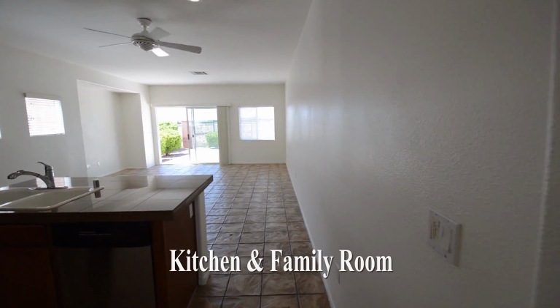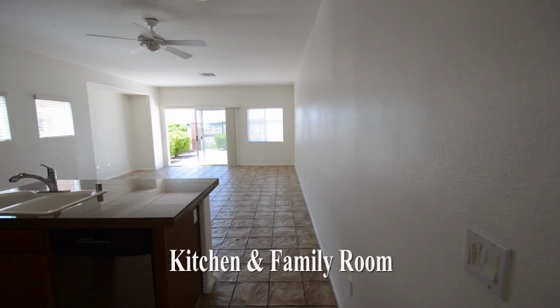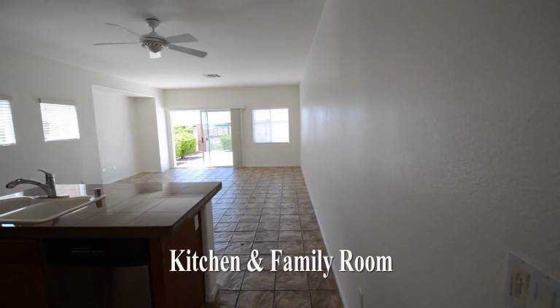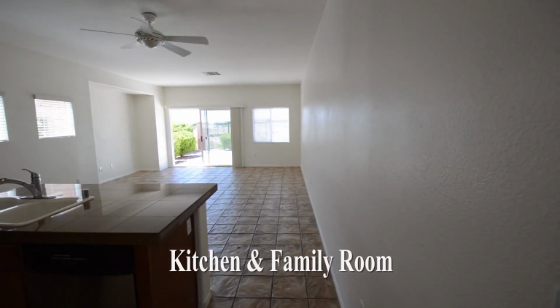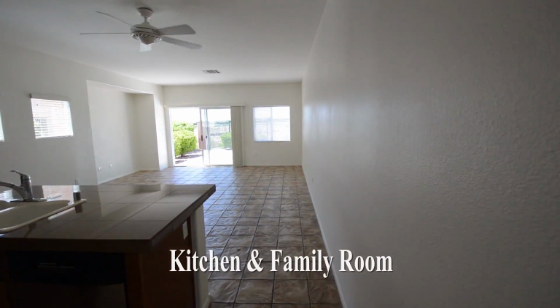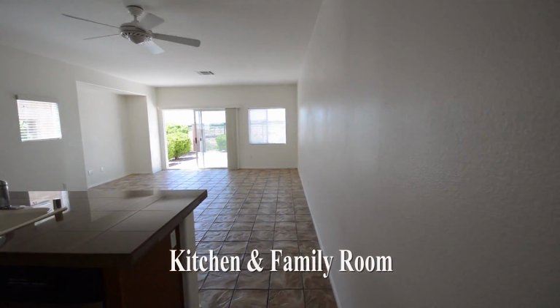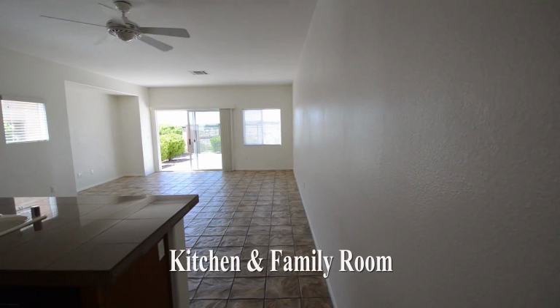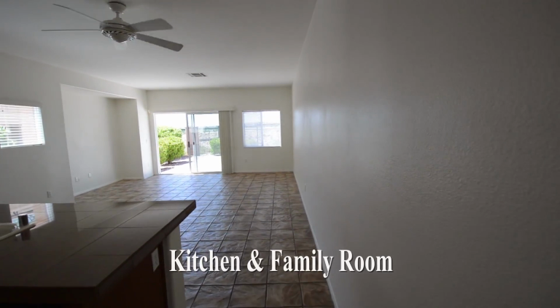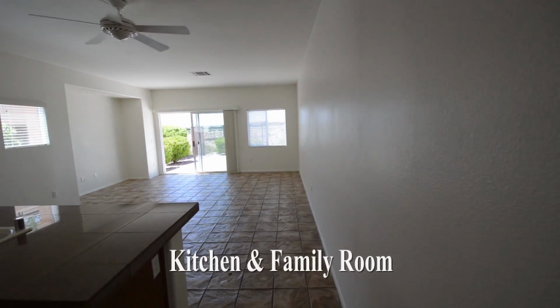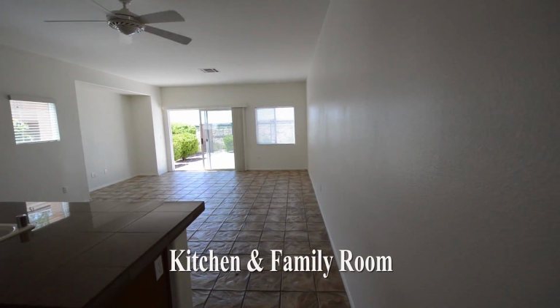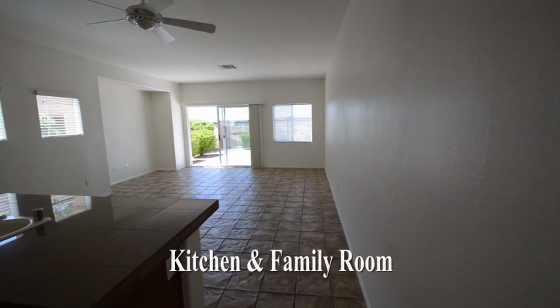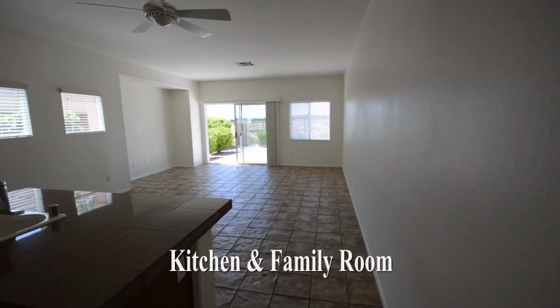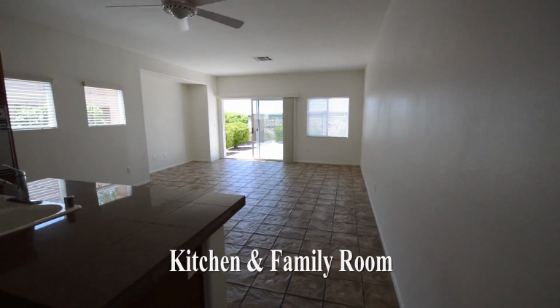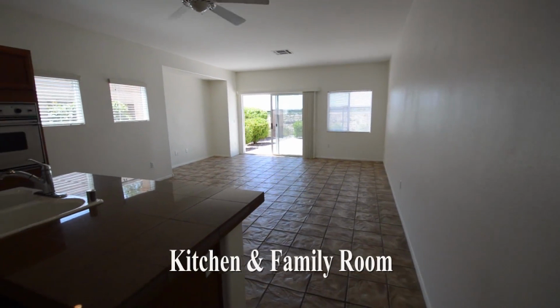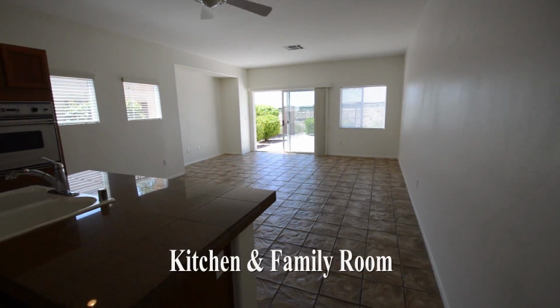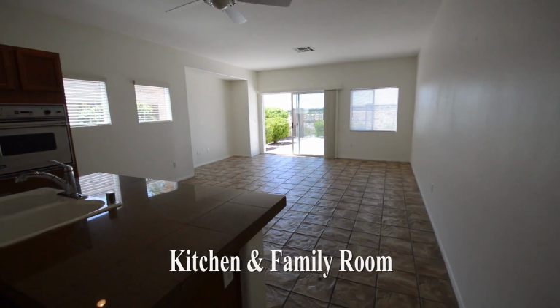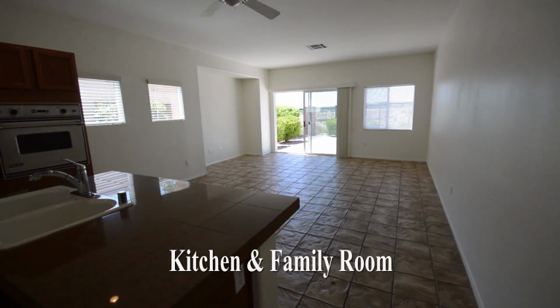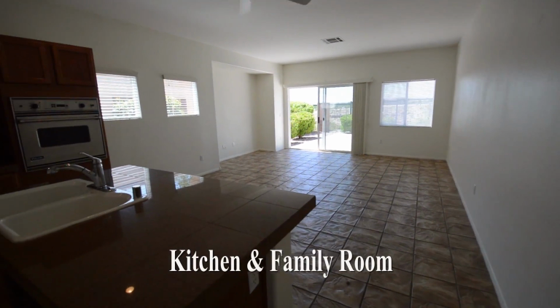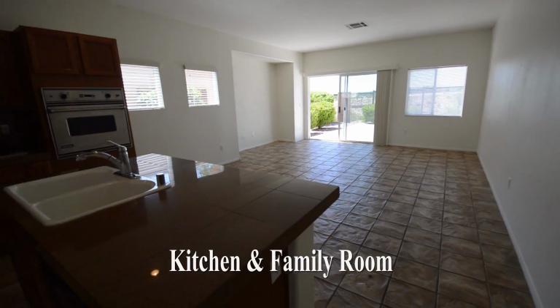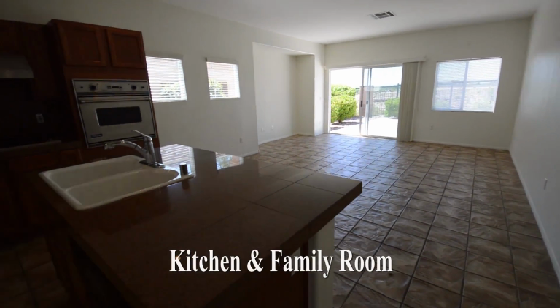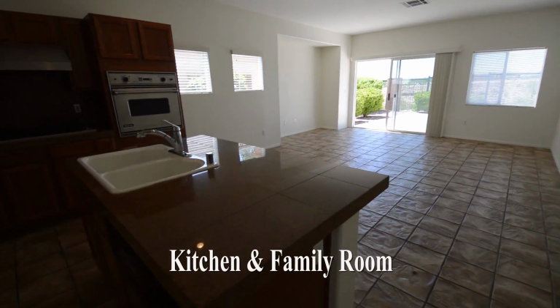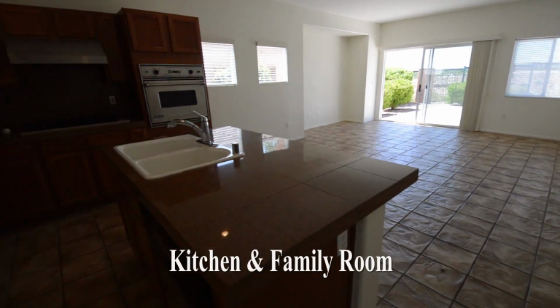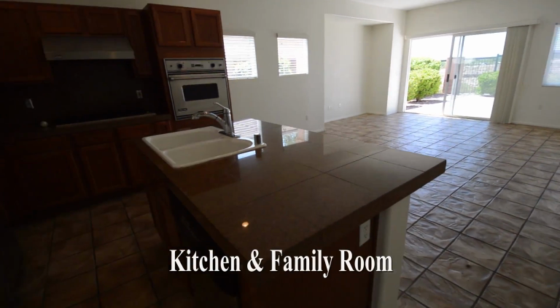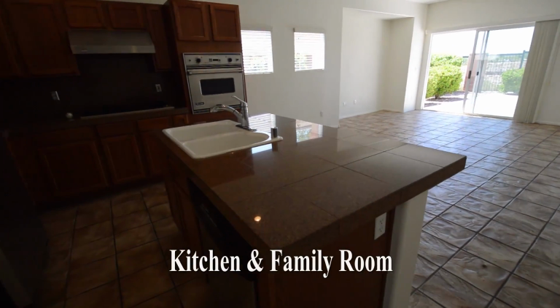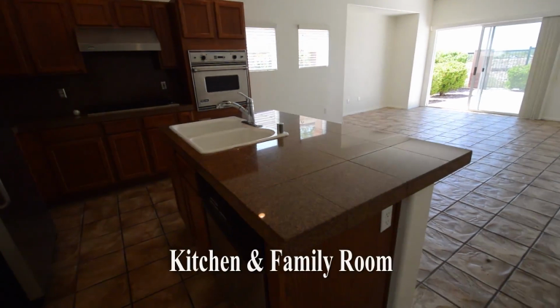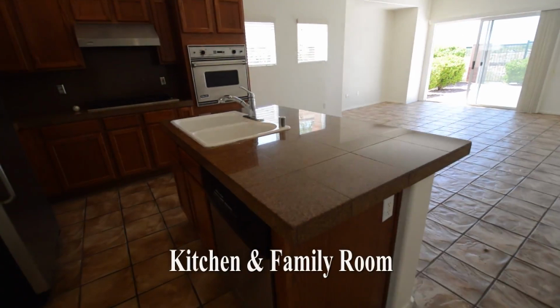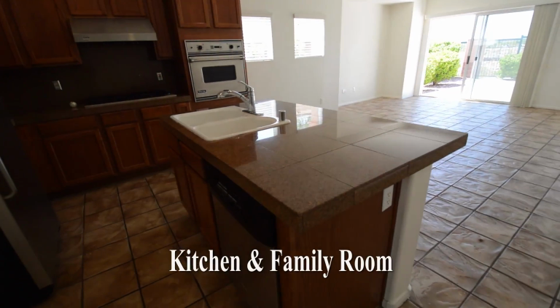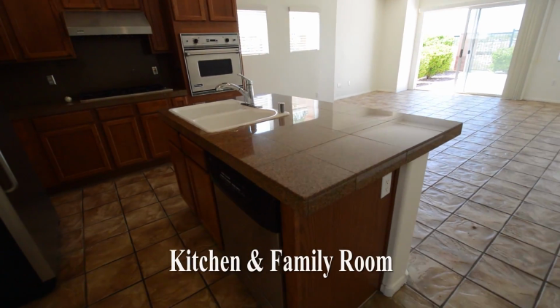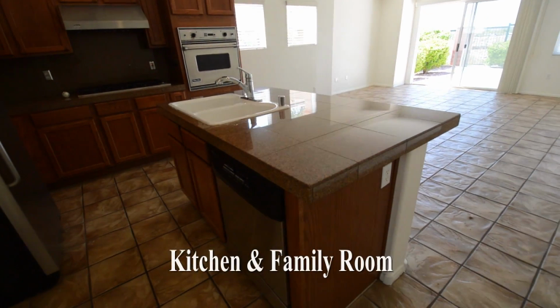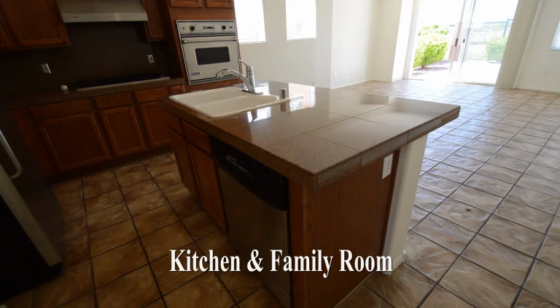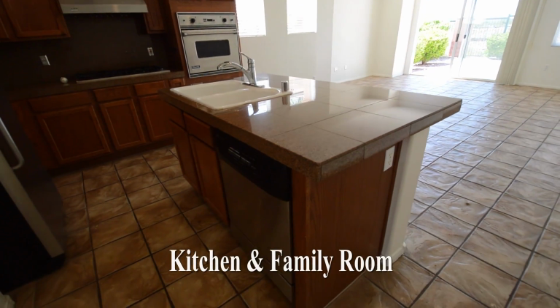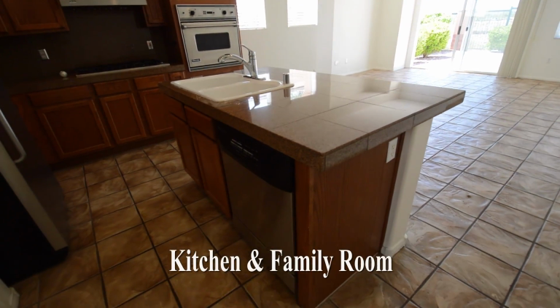The open kitchen has a center island breakfast bar, granite counters, and stainless appliances.